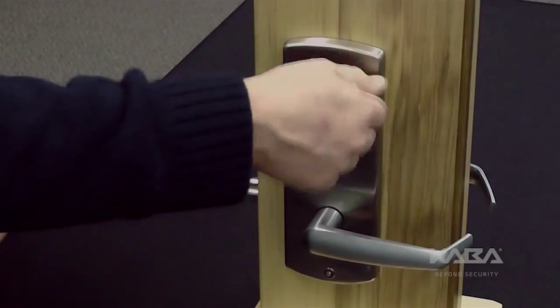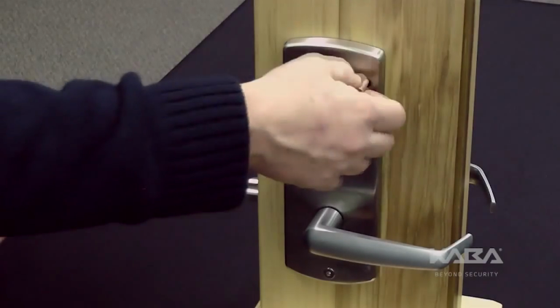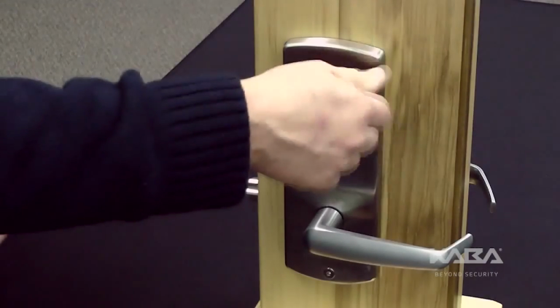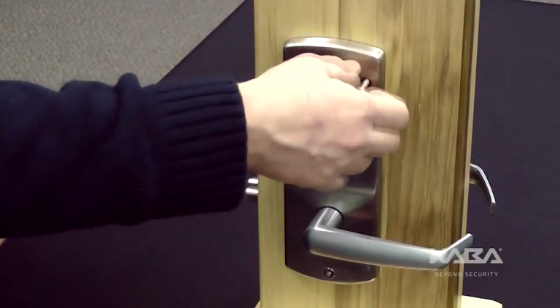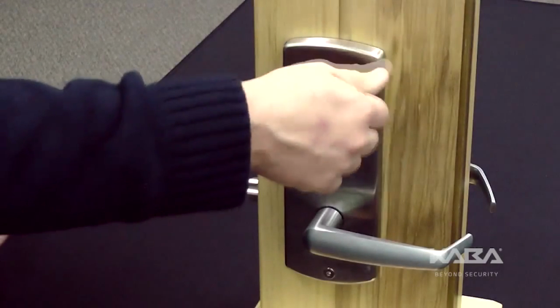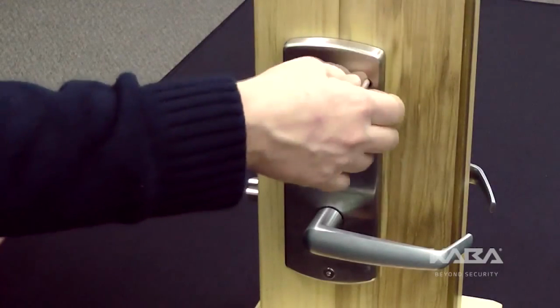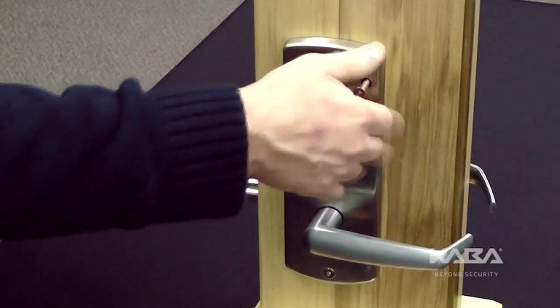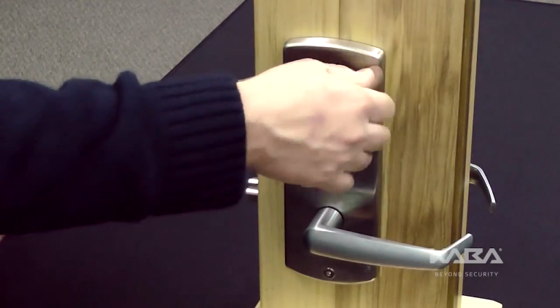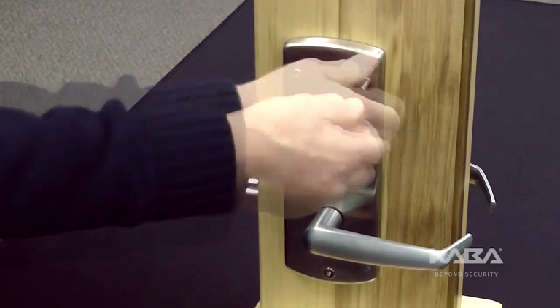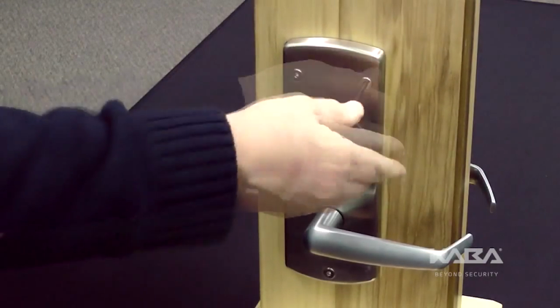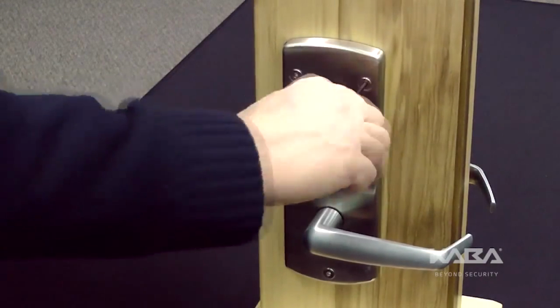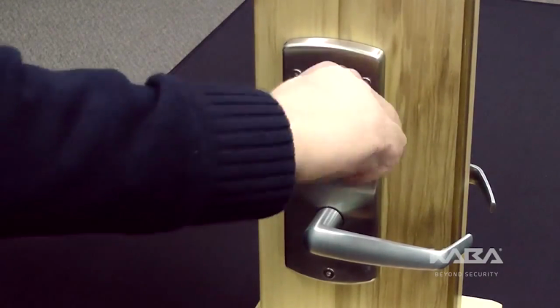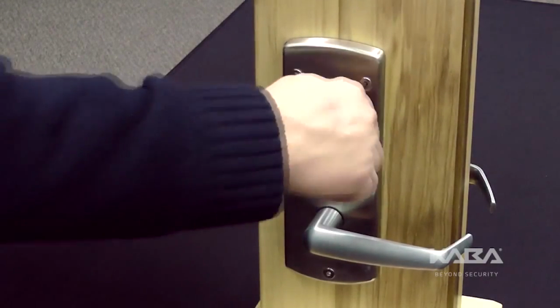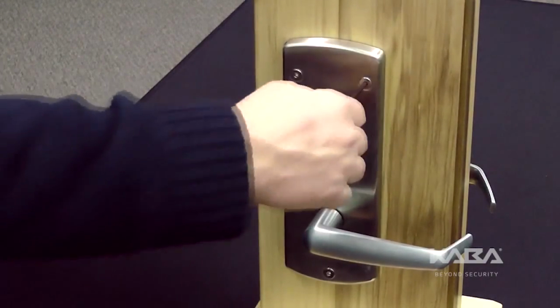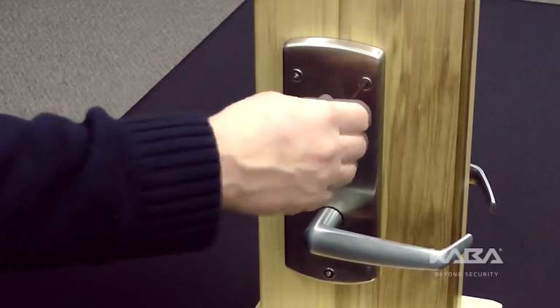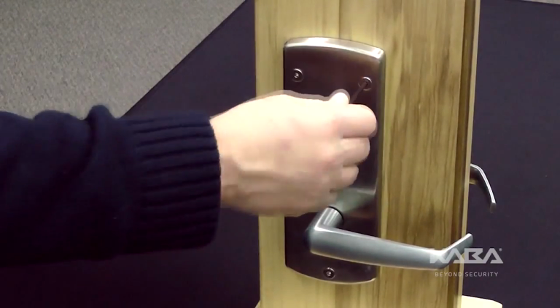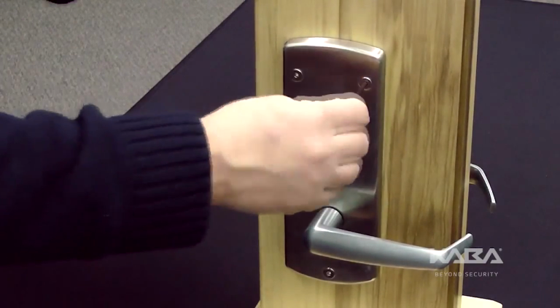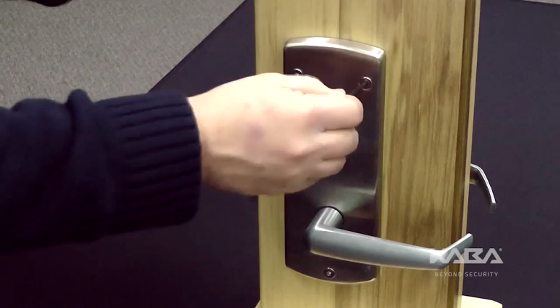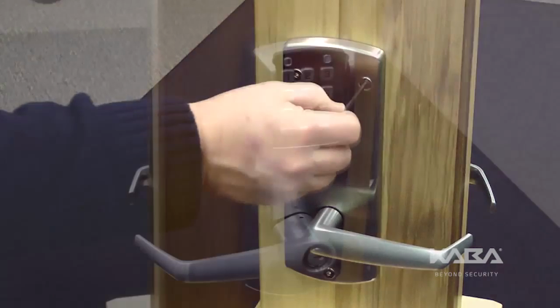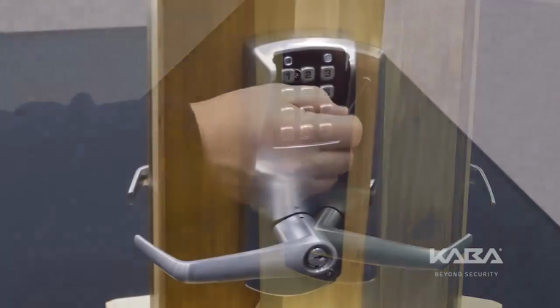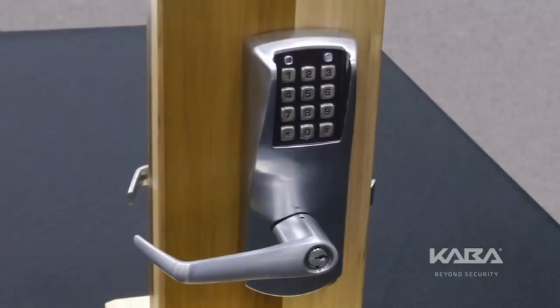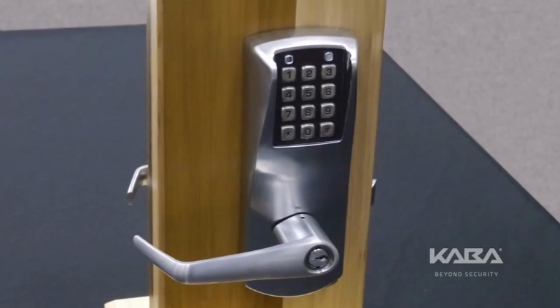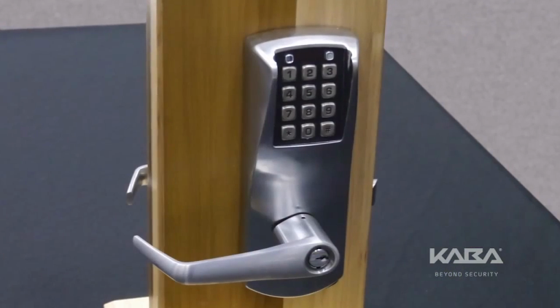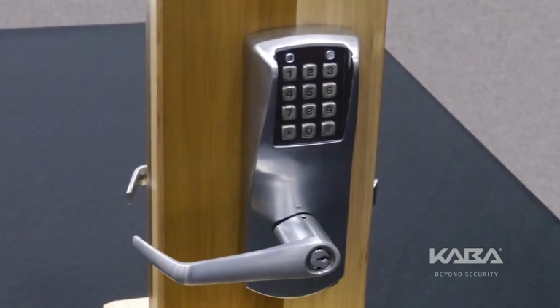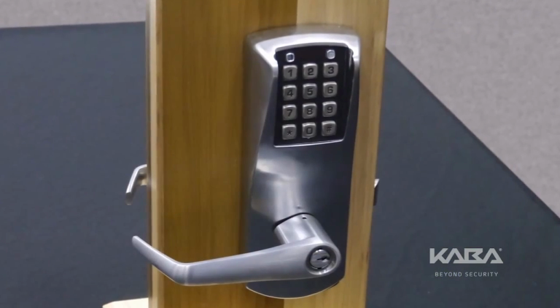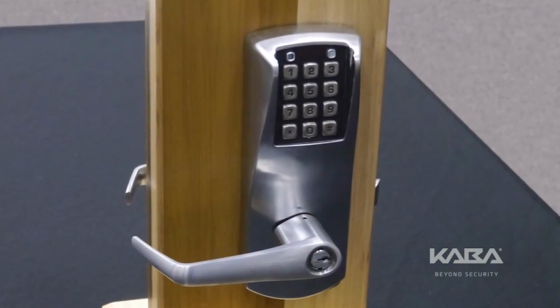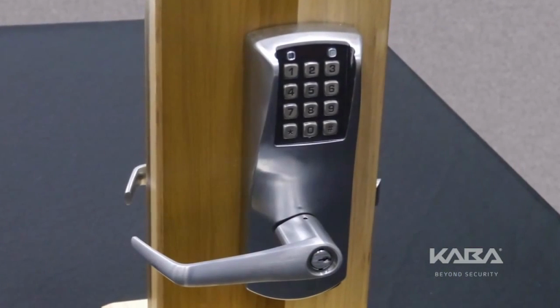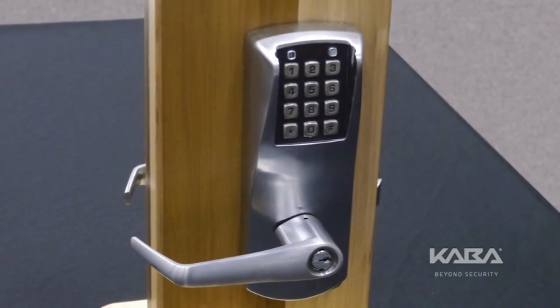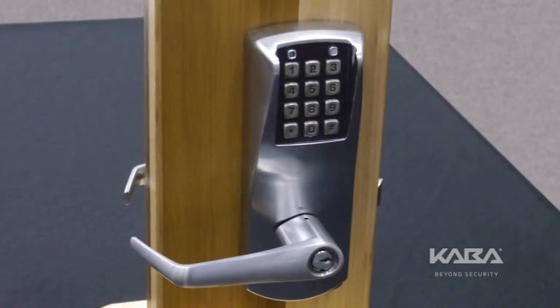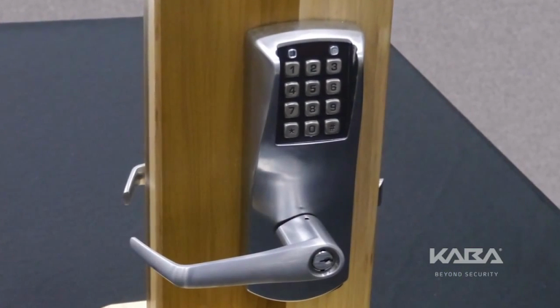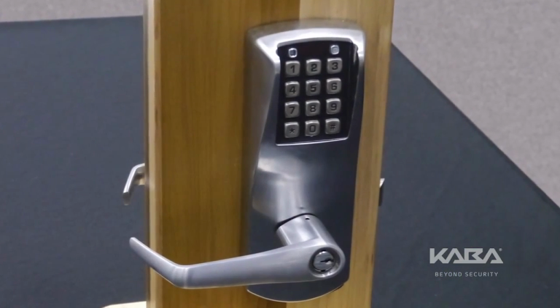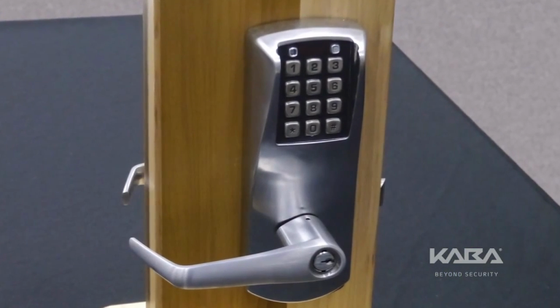Reinstall the top right screw holding the lock to the door. Once finished, the procedure is complete.